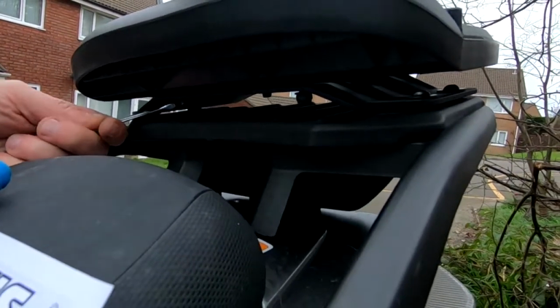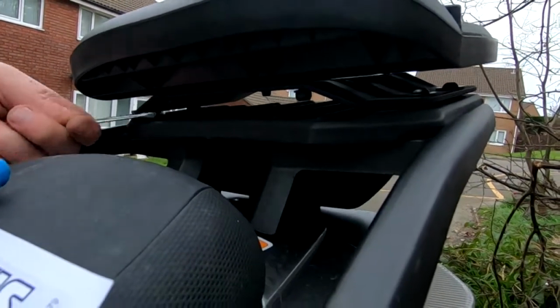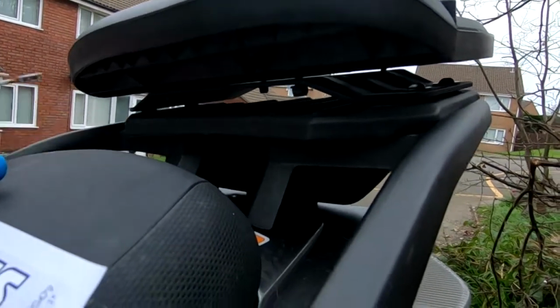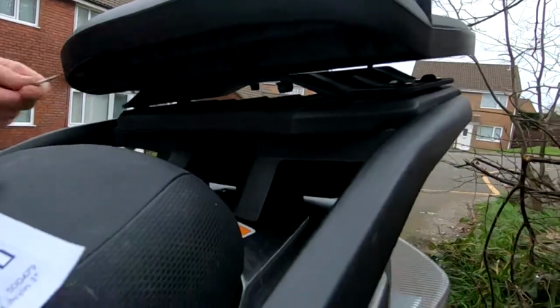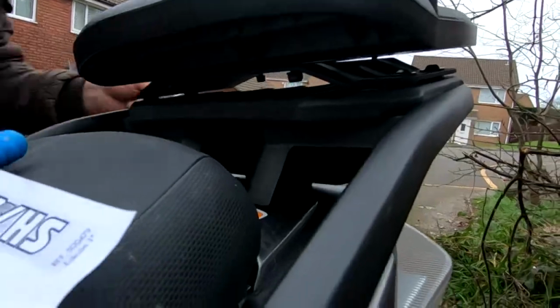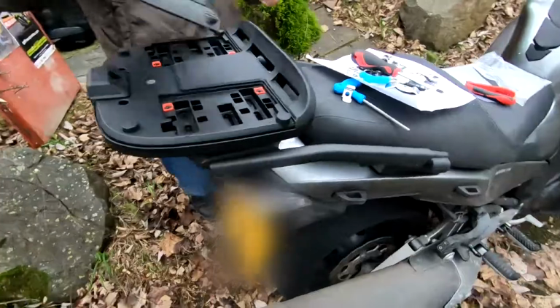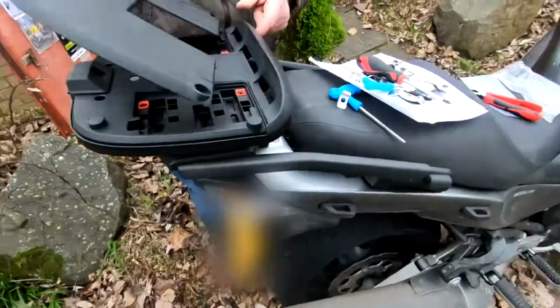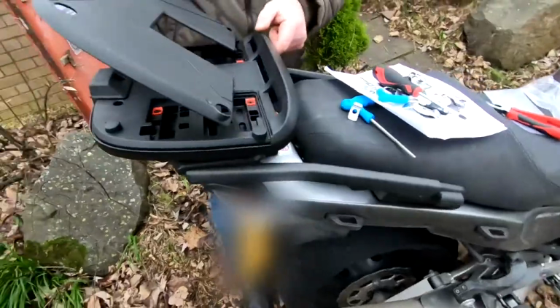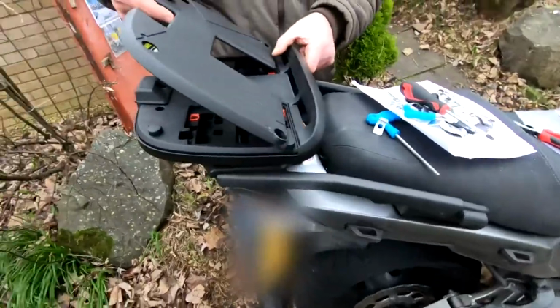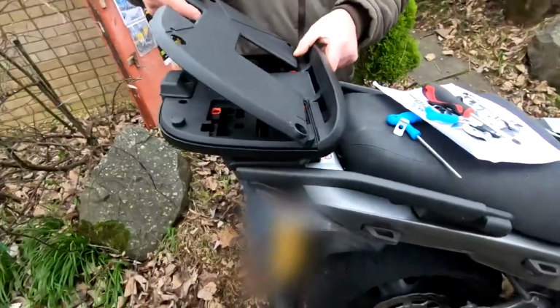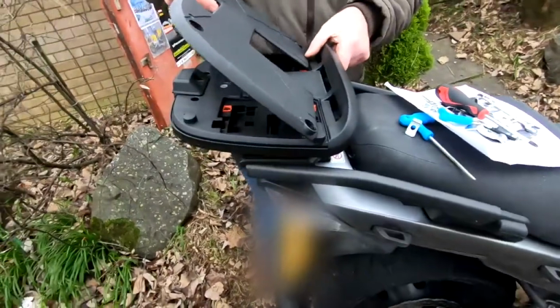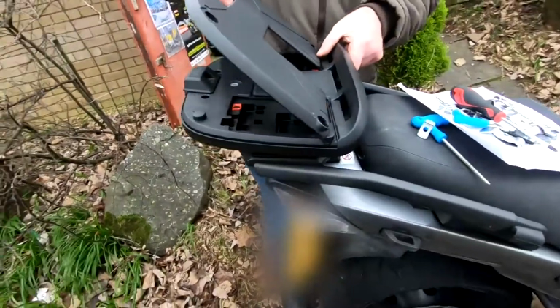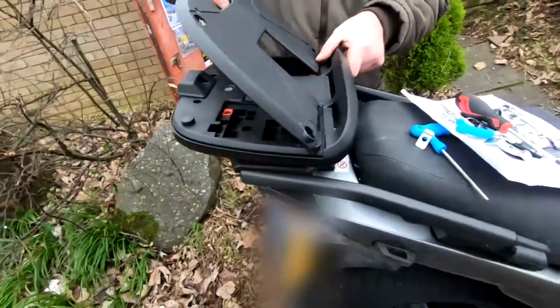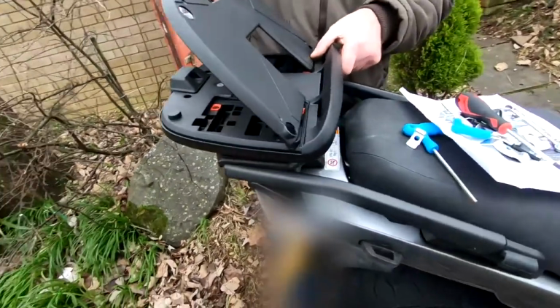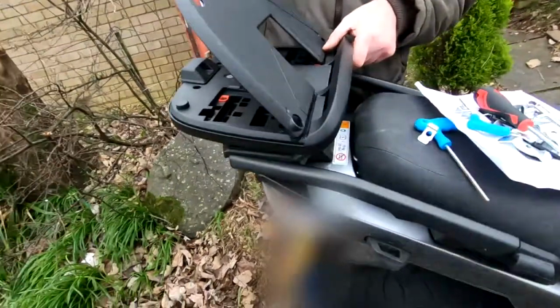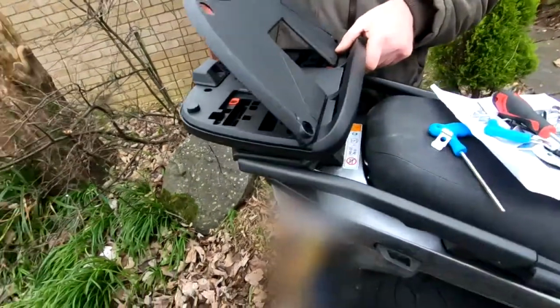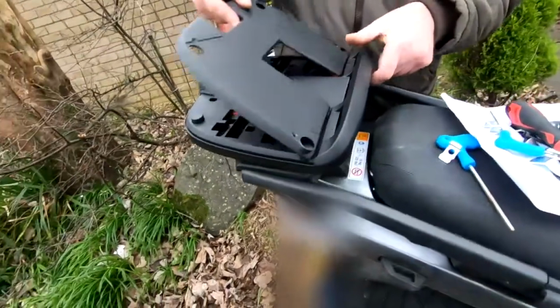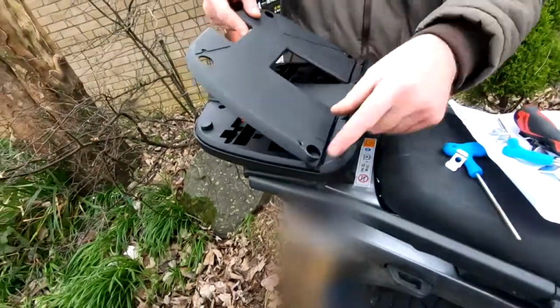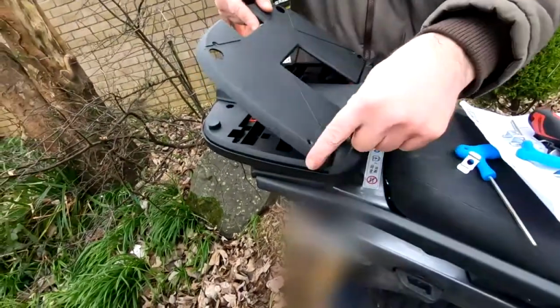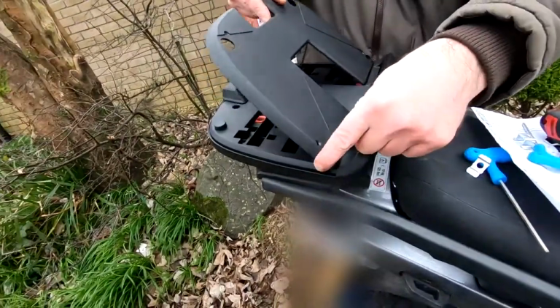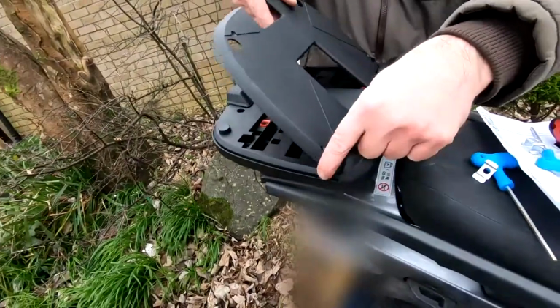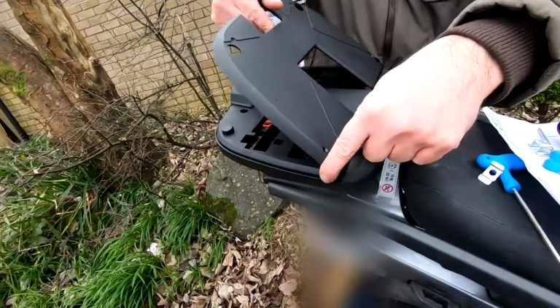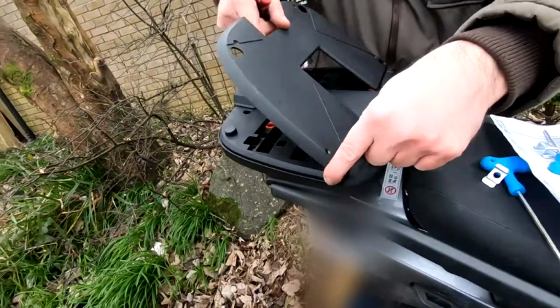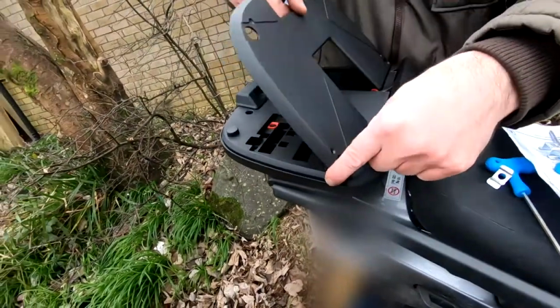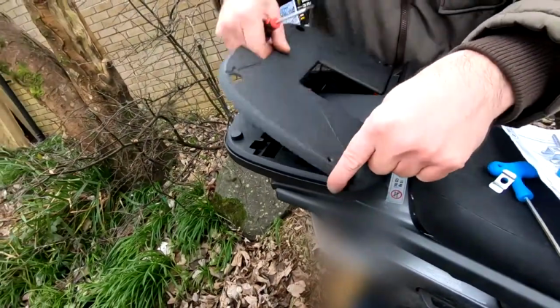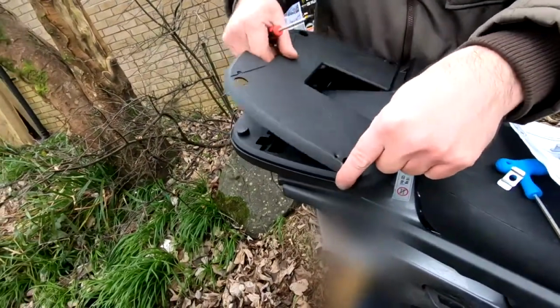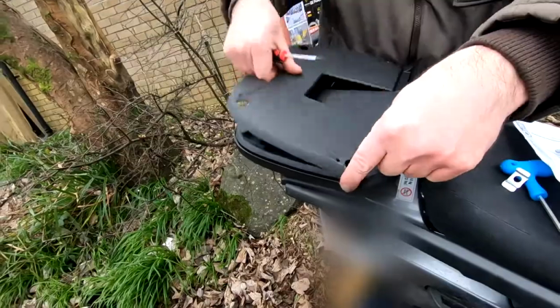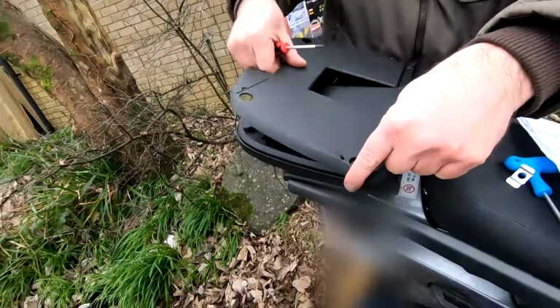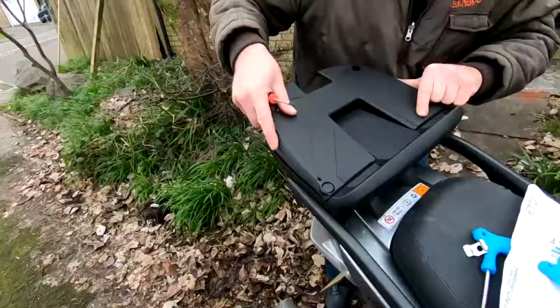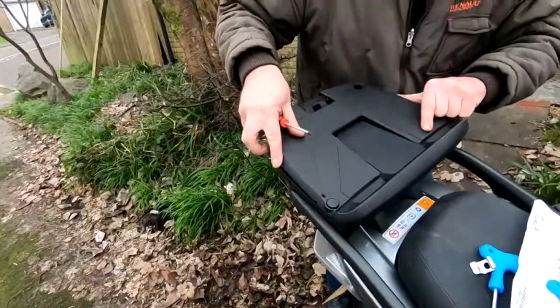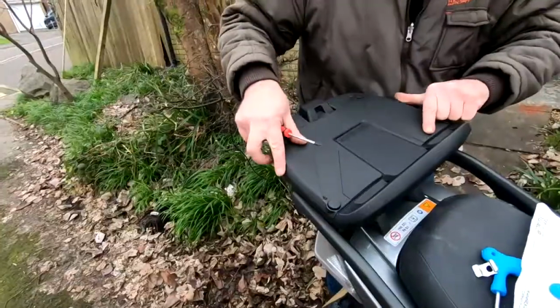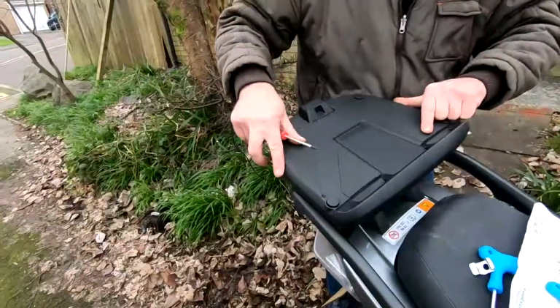Tighten up all bolts securely, then you'll need to replace the plastic cover that came with the top box base plate.